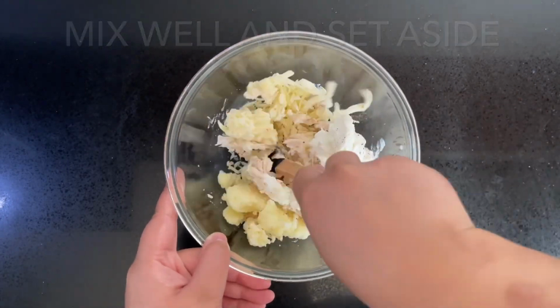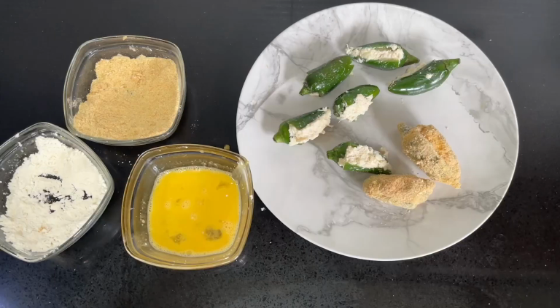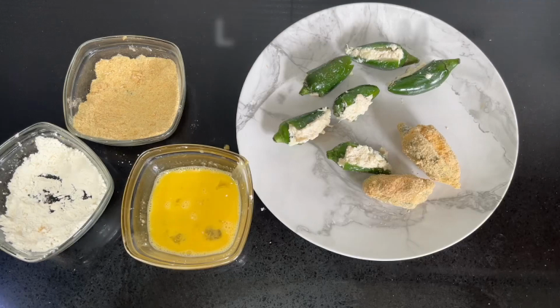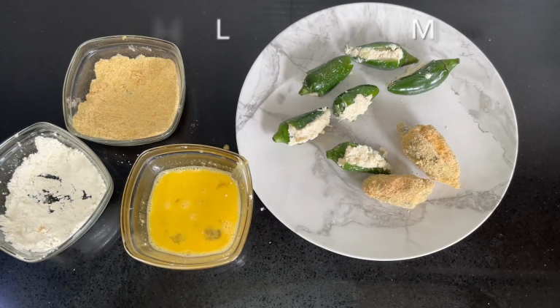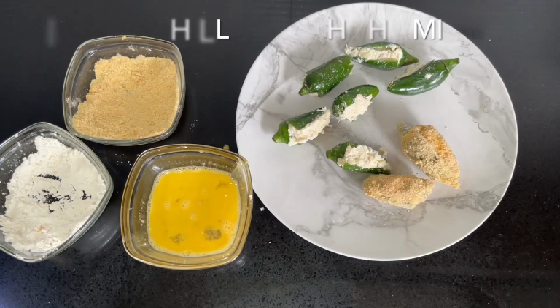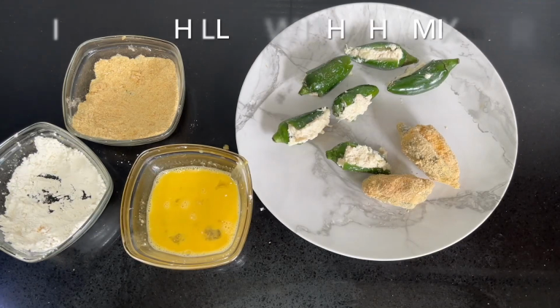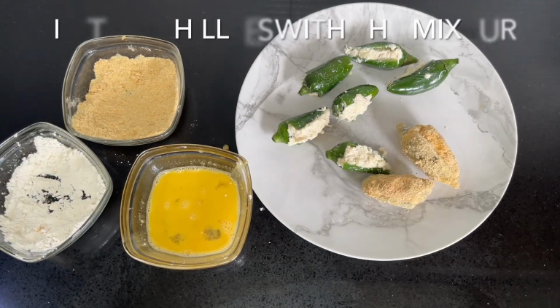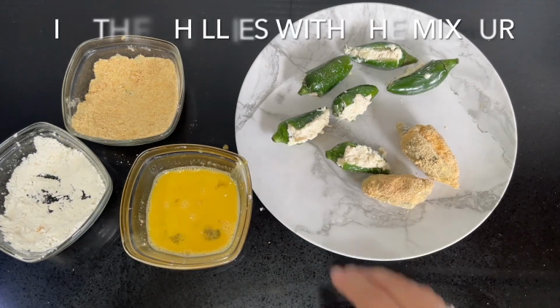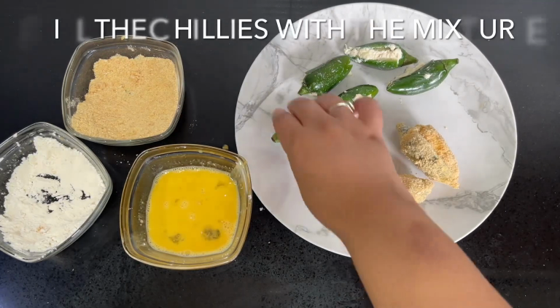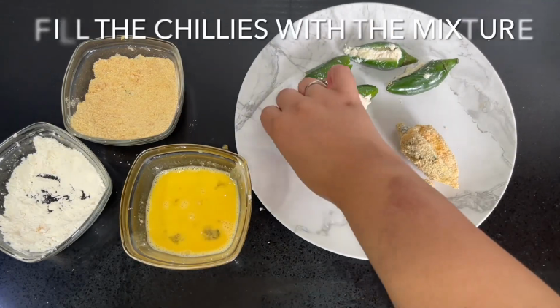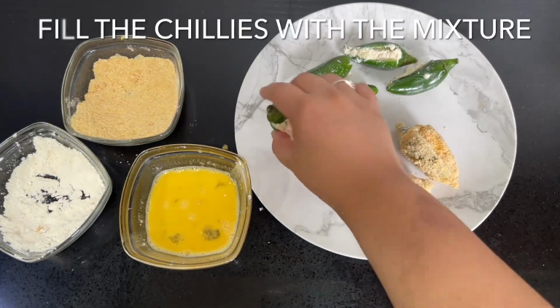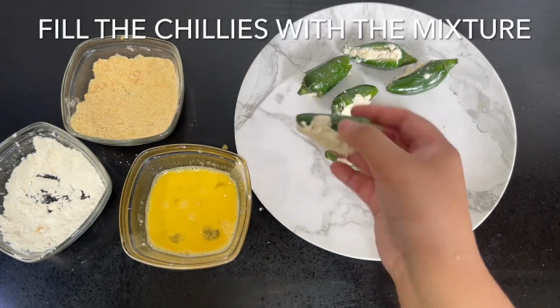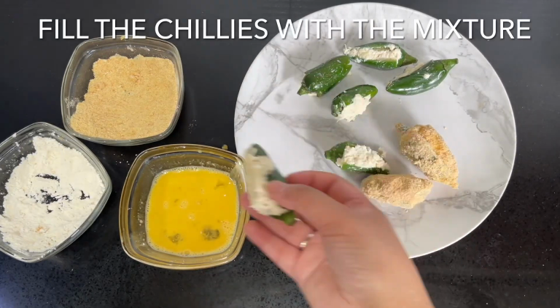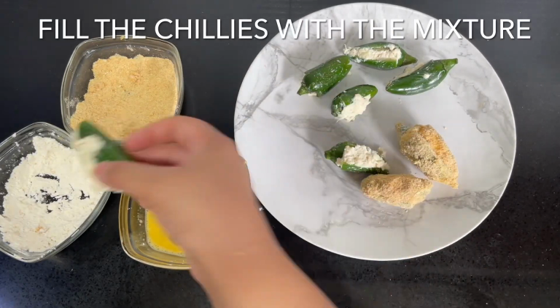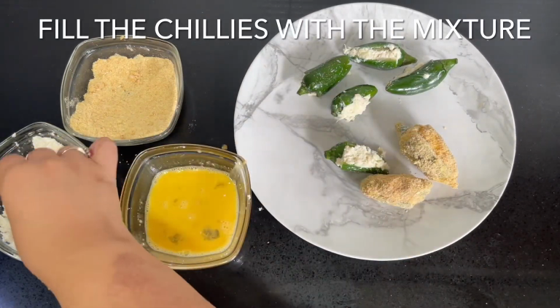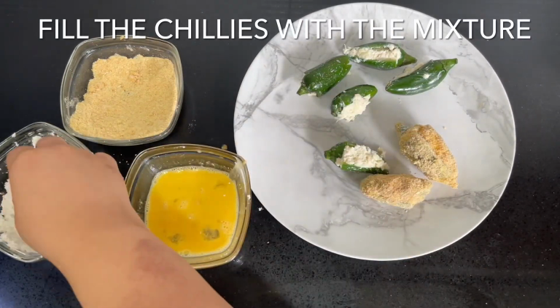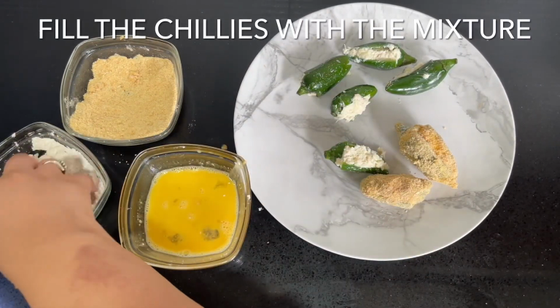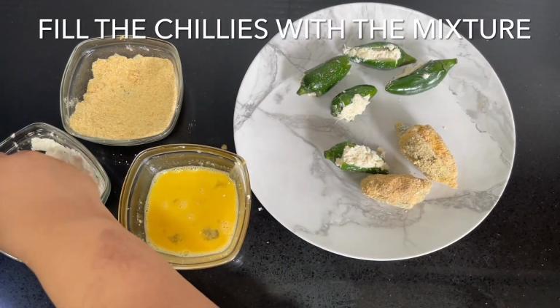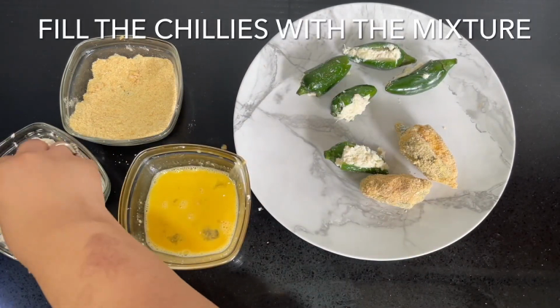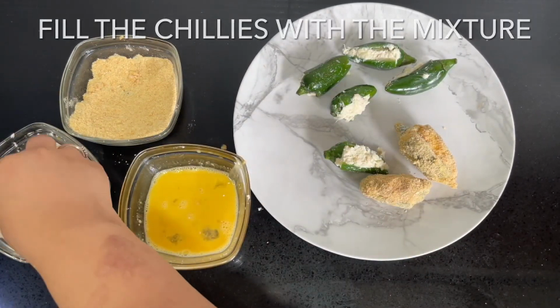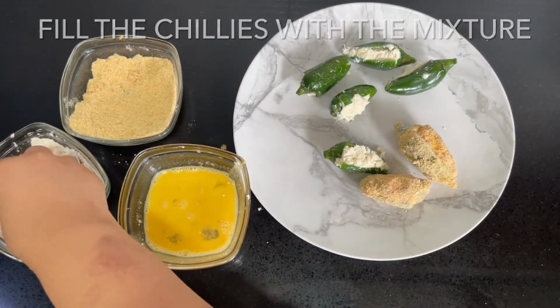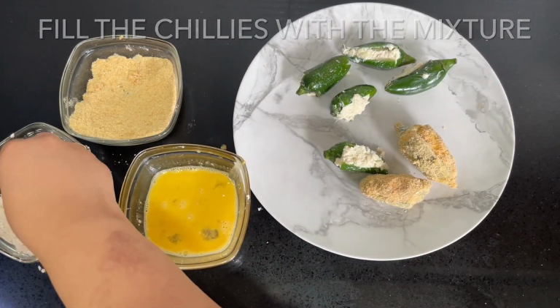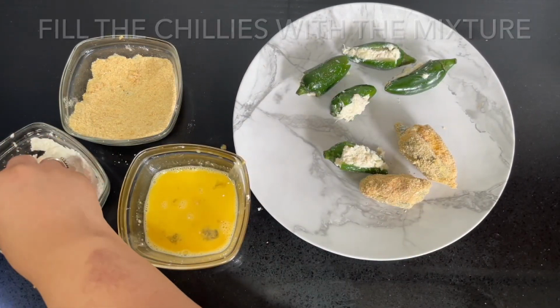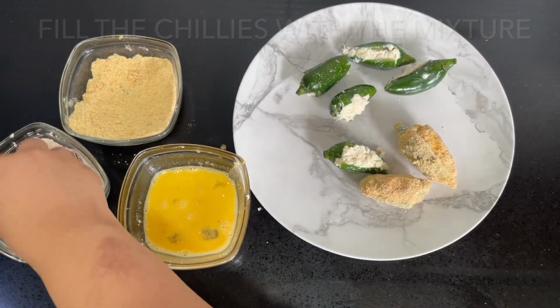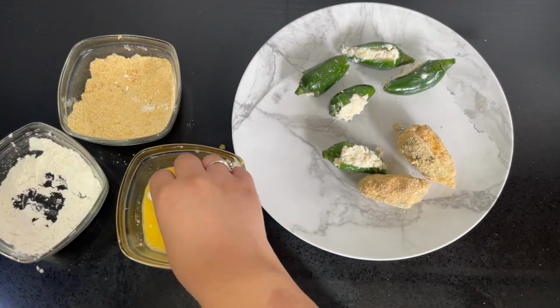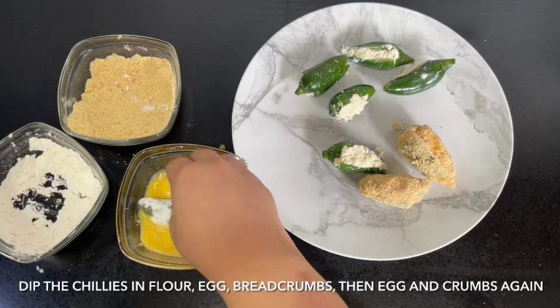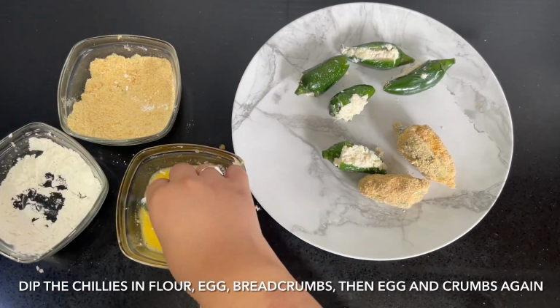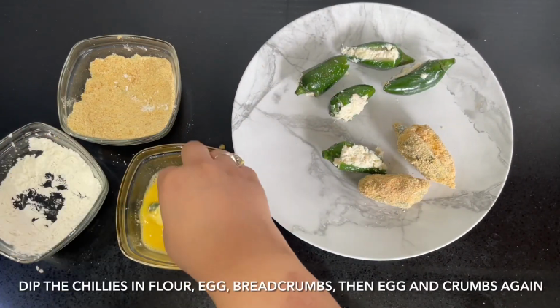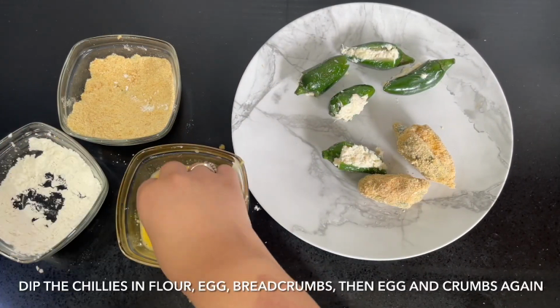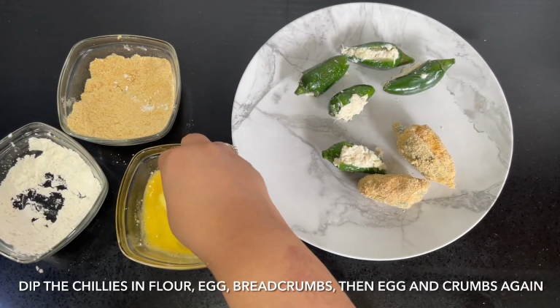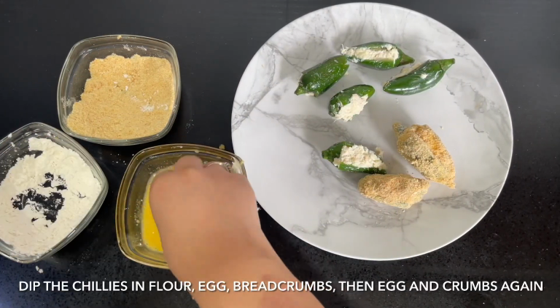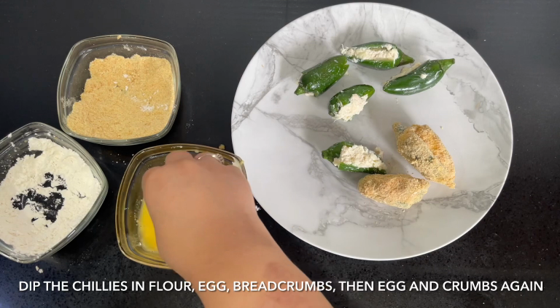Then dip them in flour, then into beaten egg, and coat them twice in the bread crumbs.